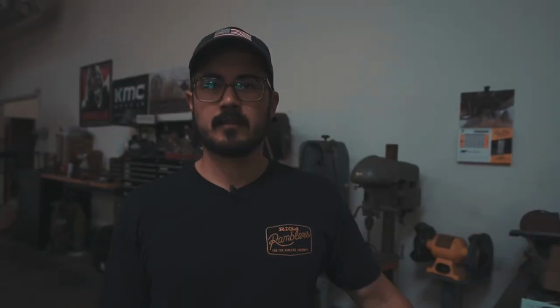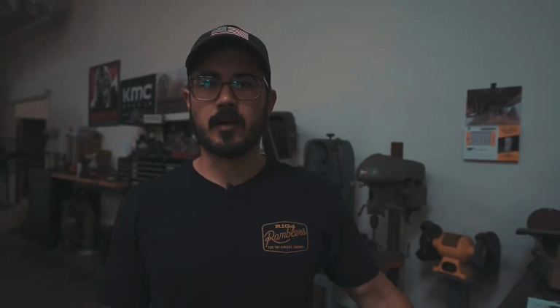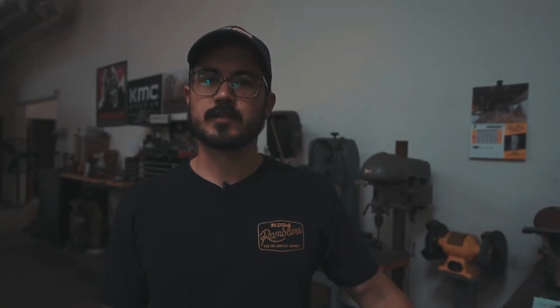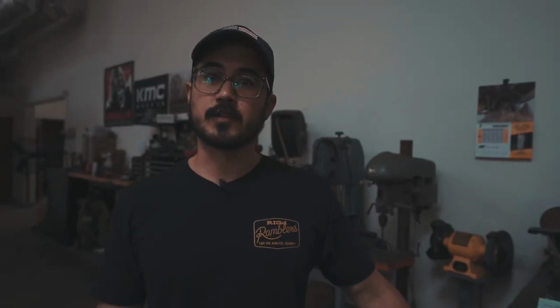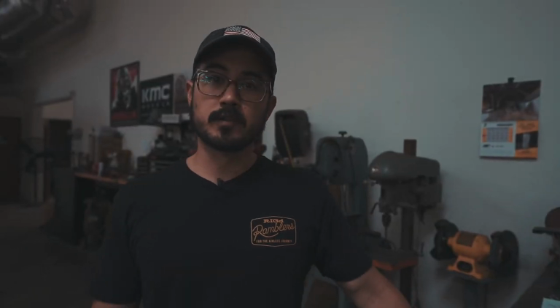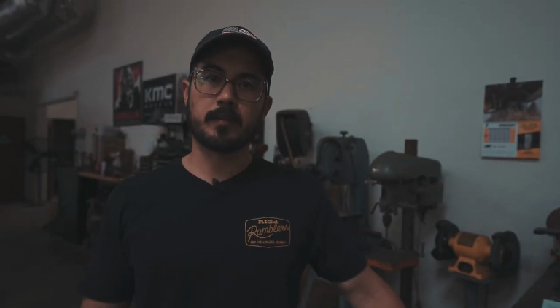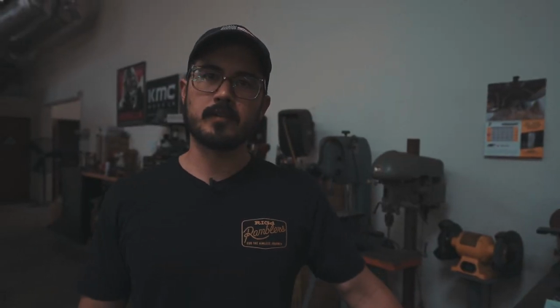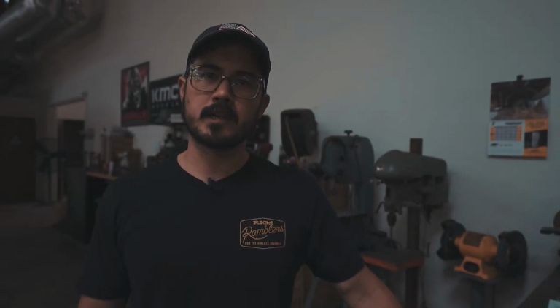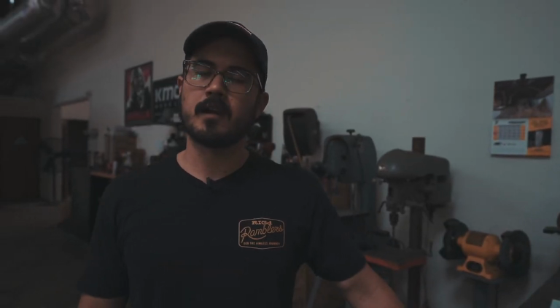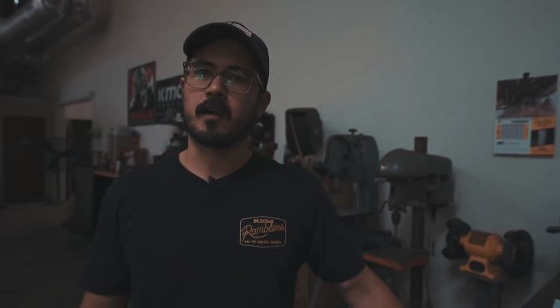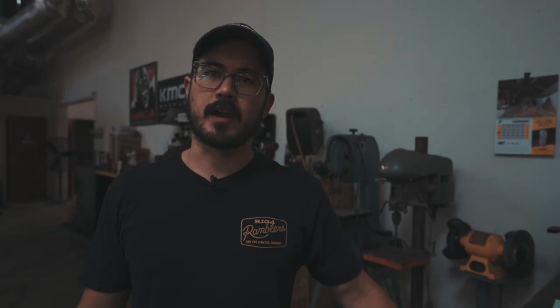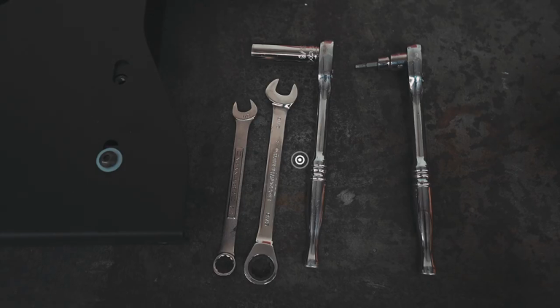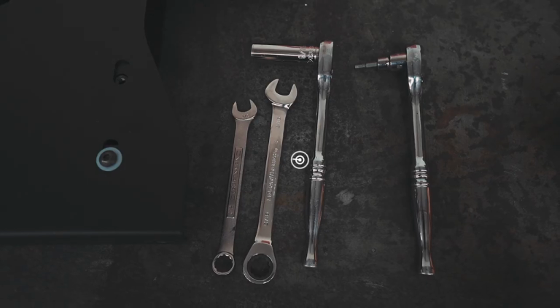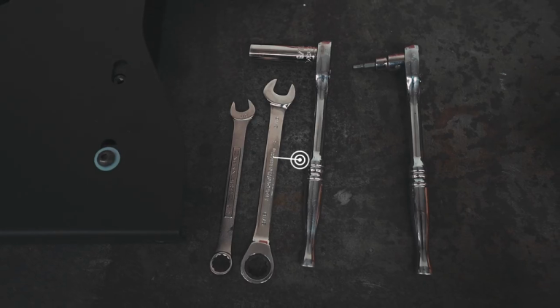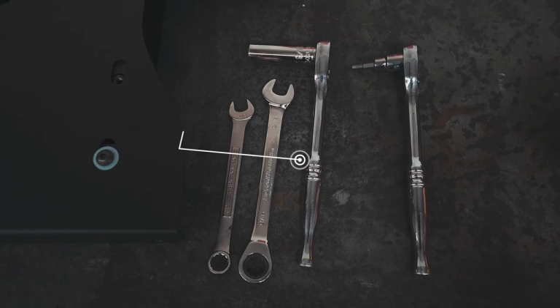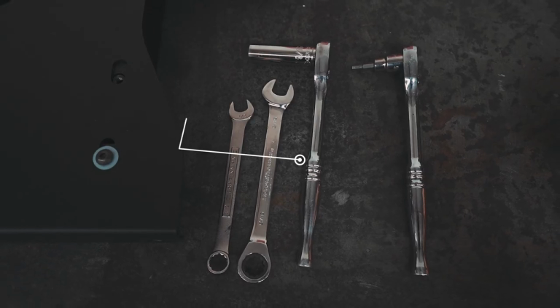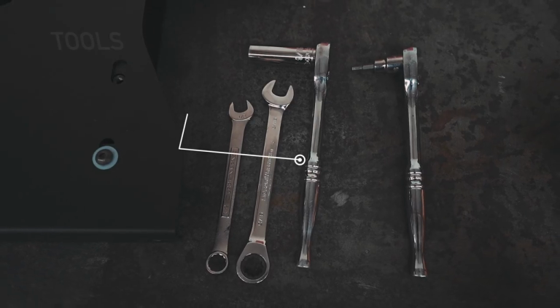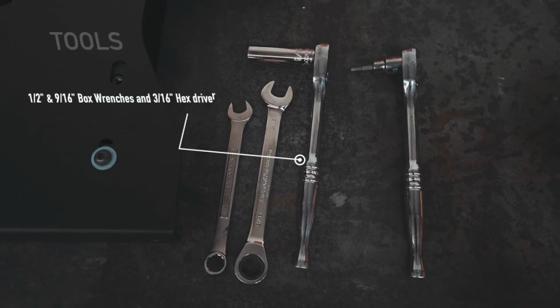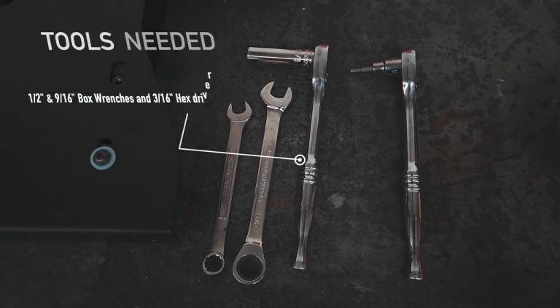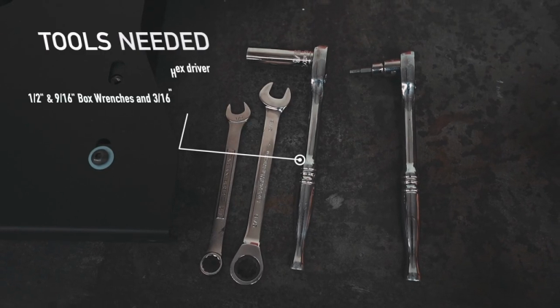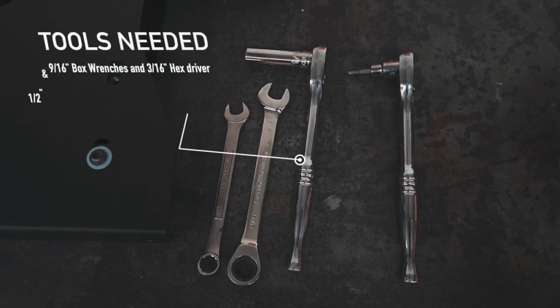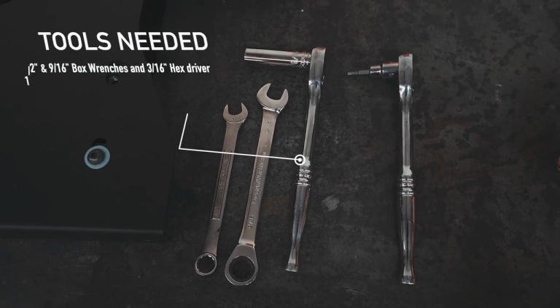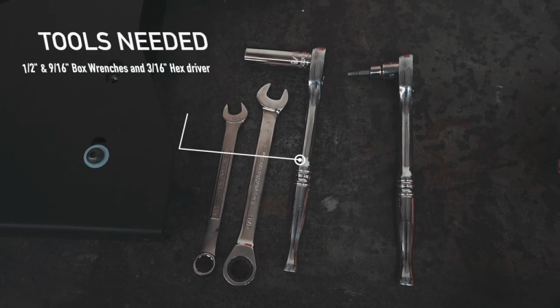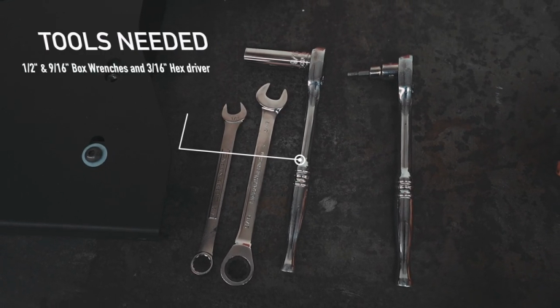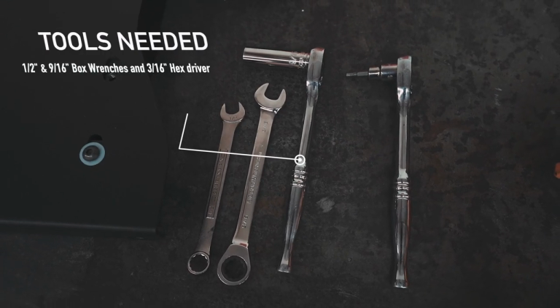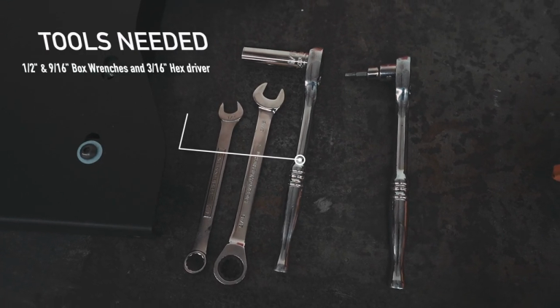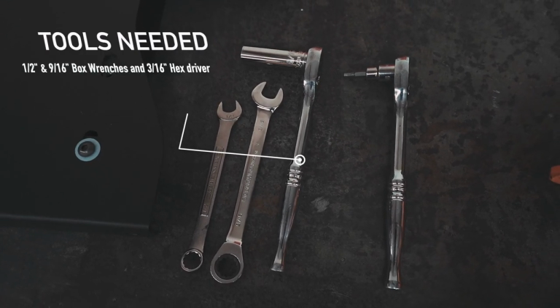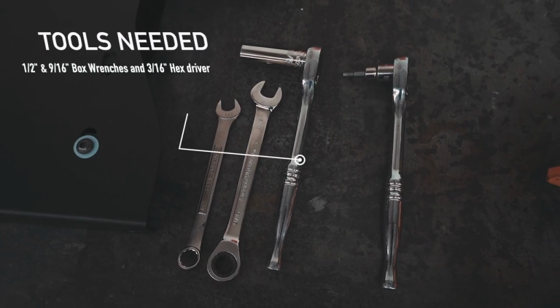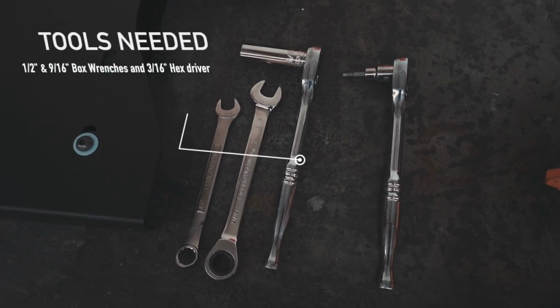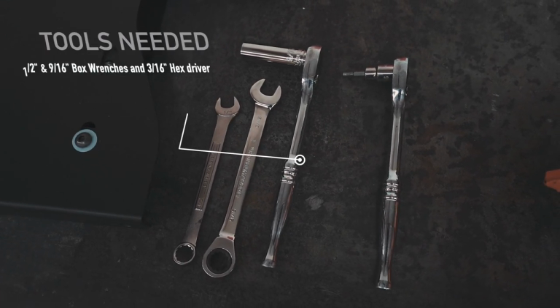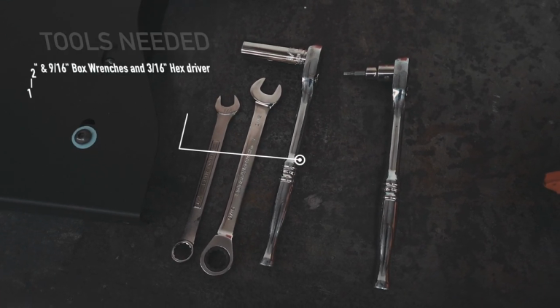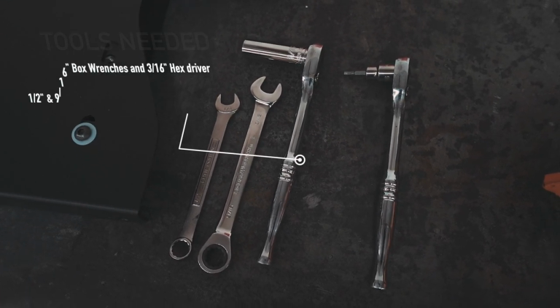The tools I'll be using are a half inch and 9/16th box wrench, as well as a 3/16th hex driver.